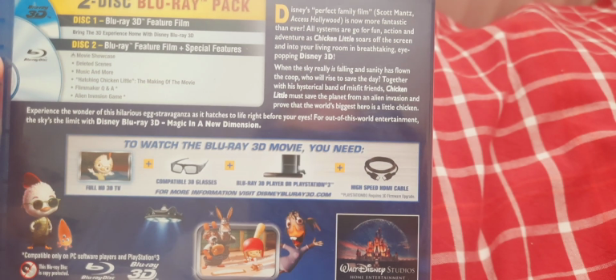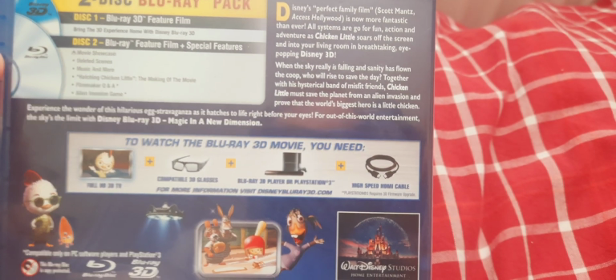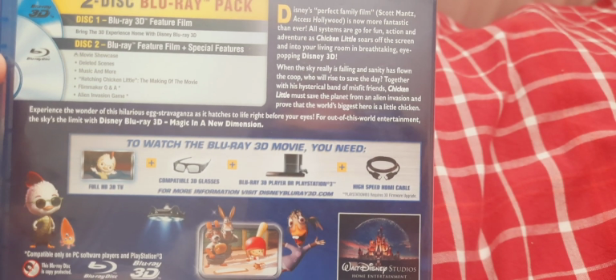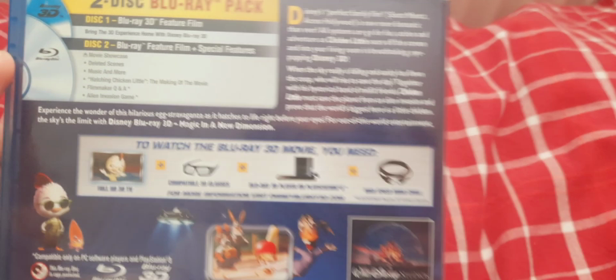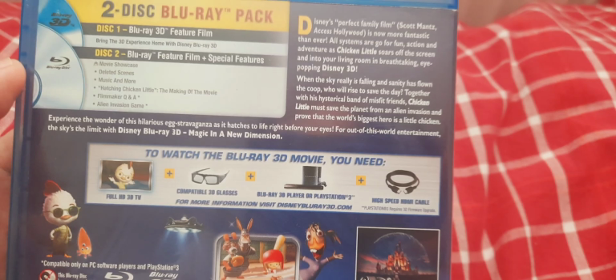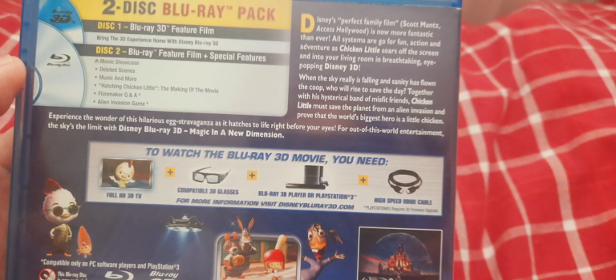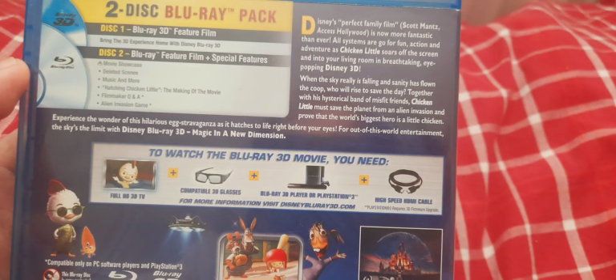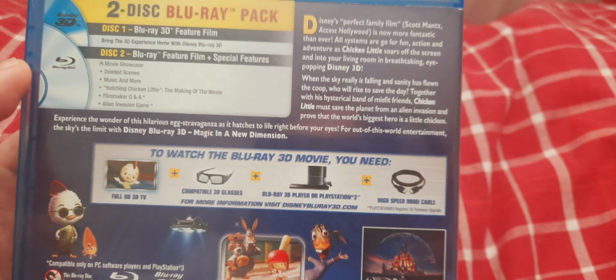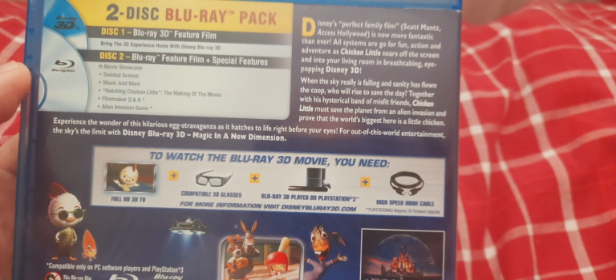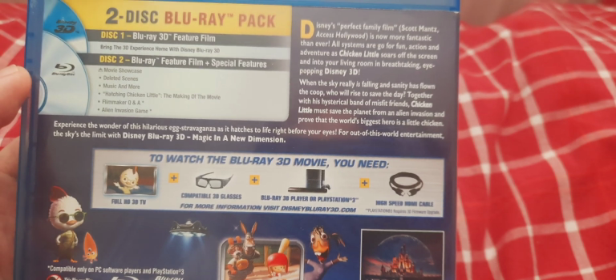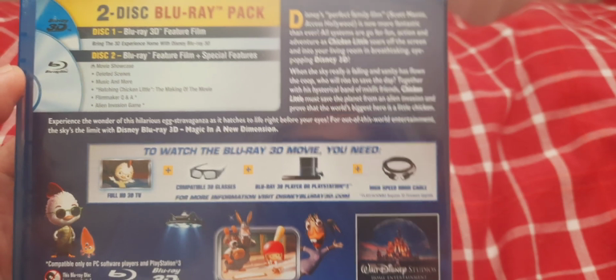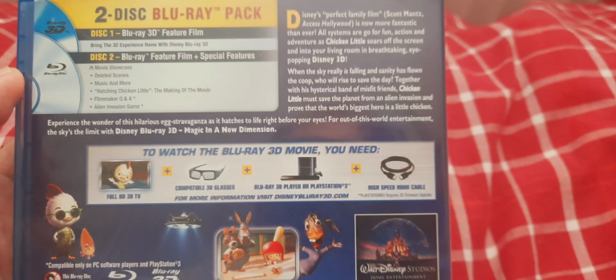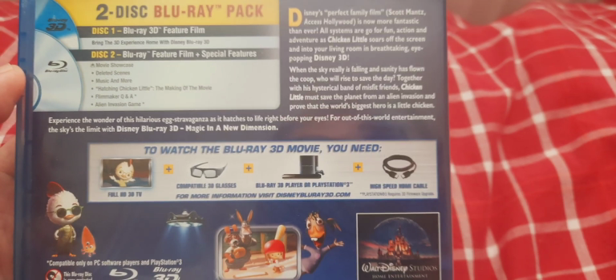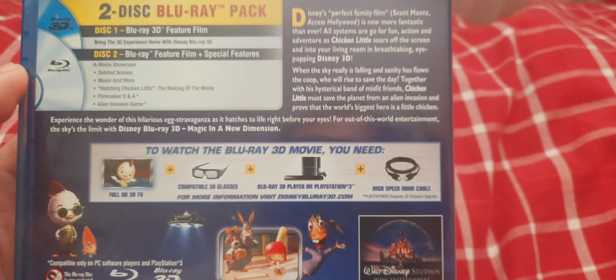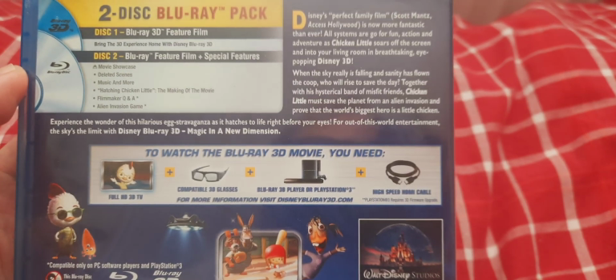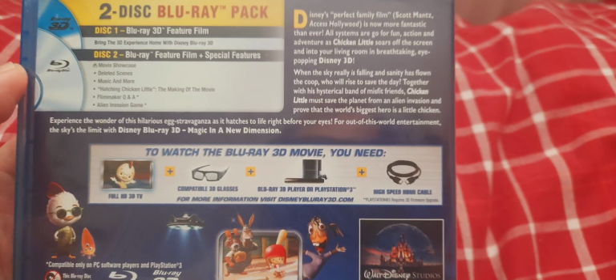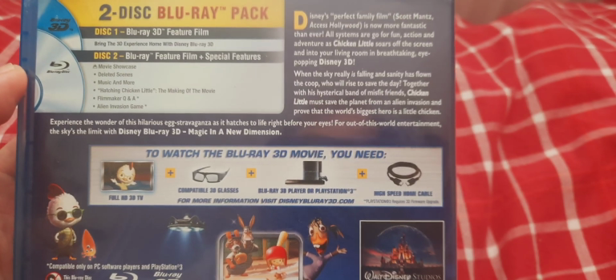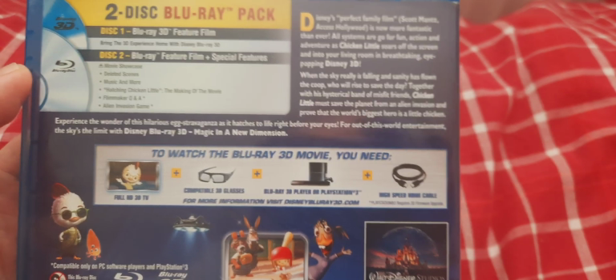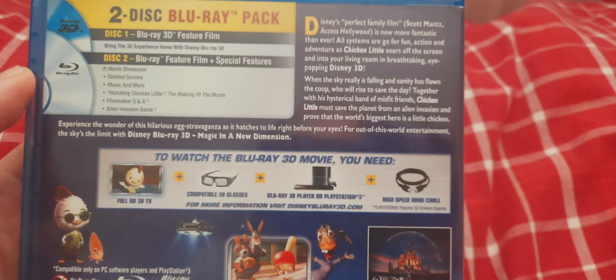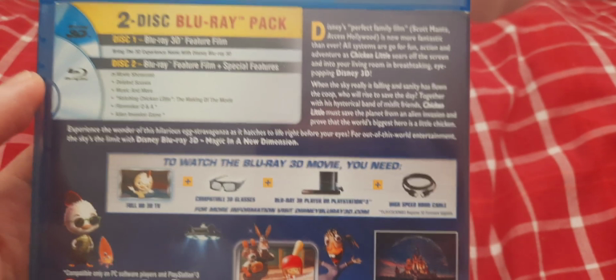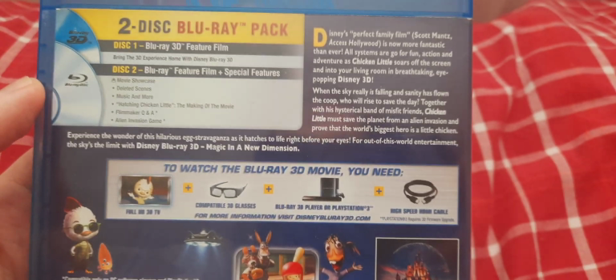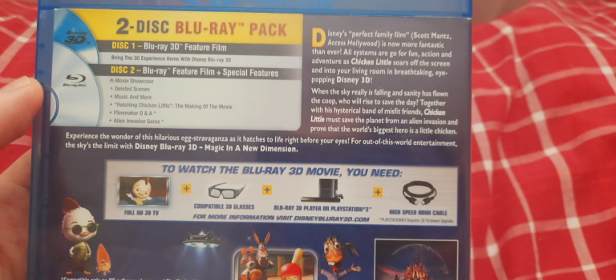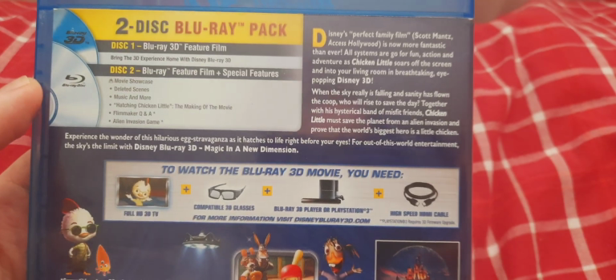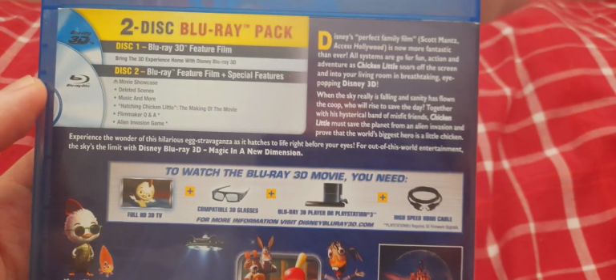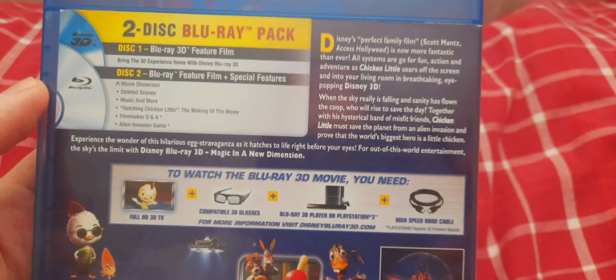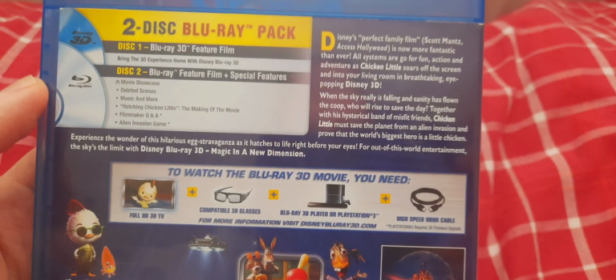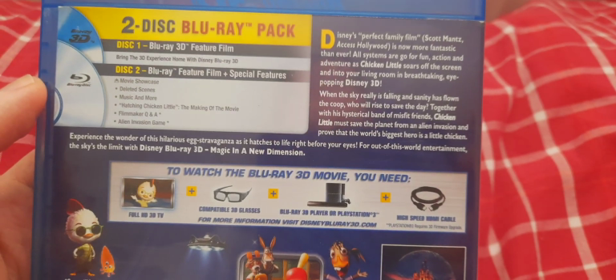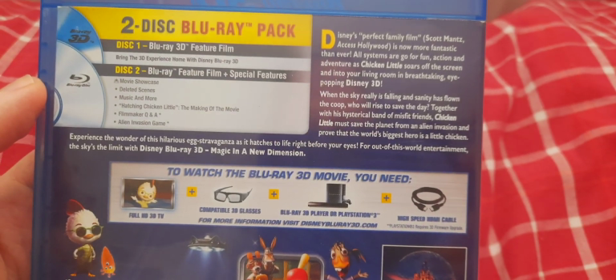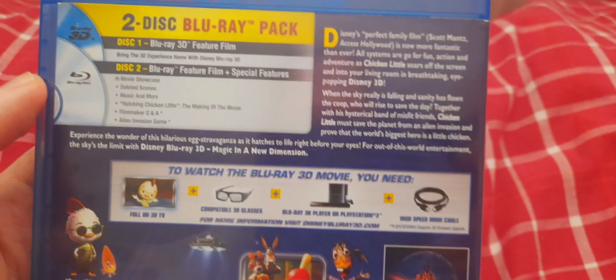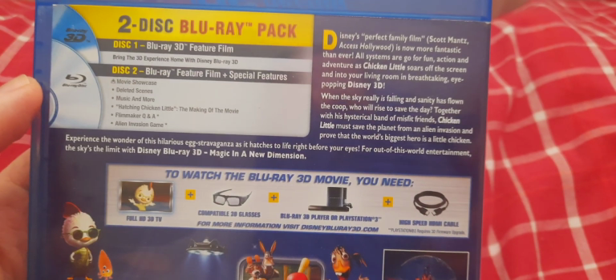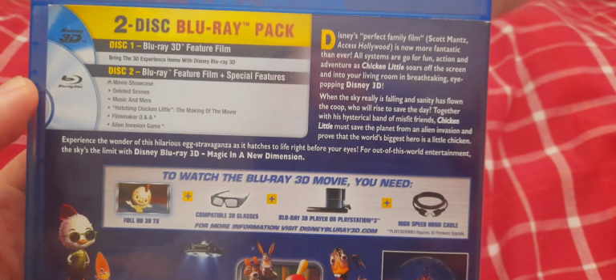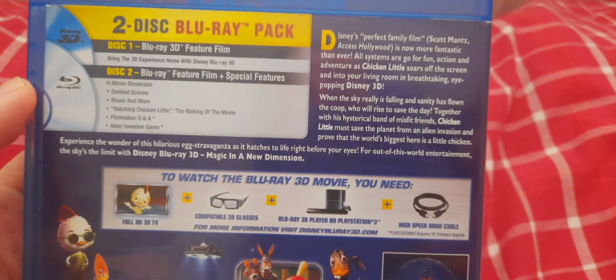Experience the wonder of this hilarious extravaganza as it hatches to life right before your eyes. For out-of-this-world entertainment, the sky is the limit with Disney Blu-ray 3D — magic in a new dimension.